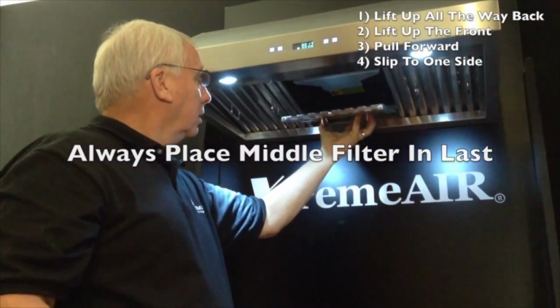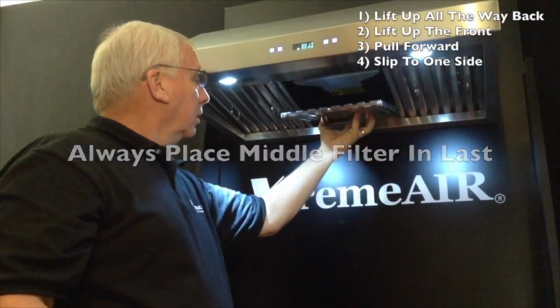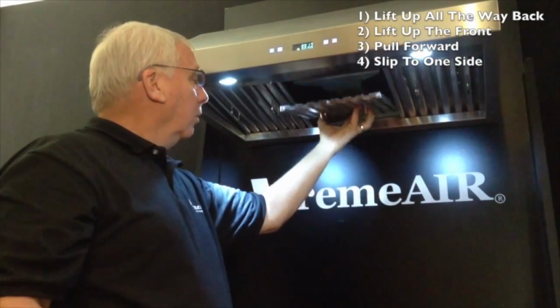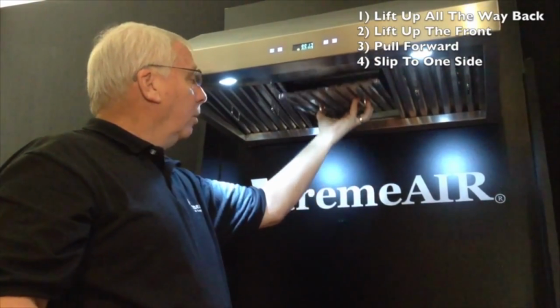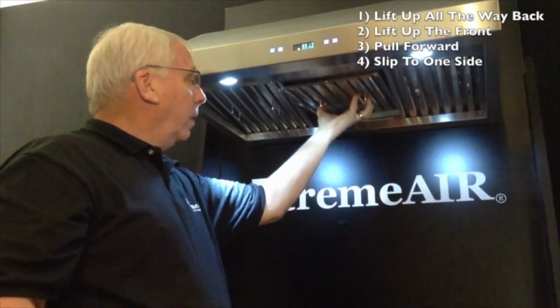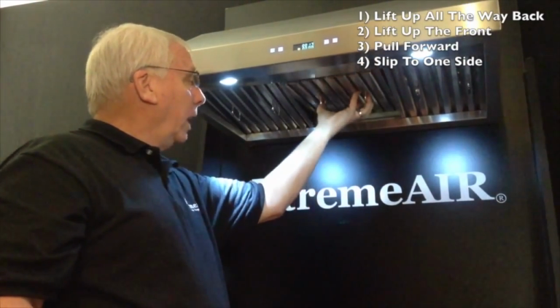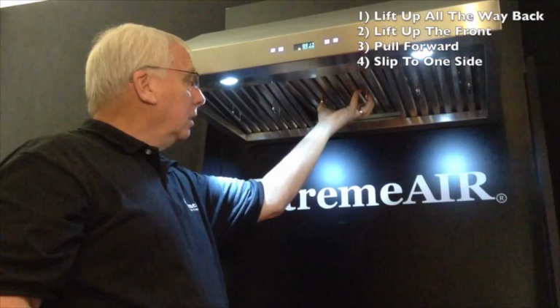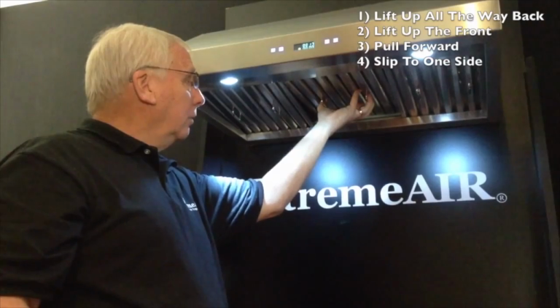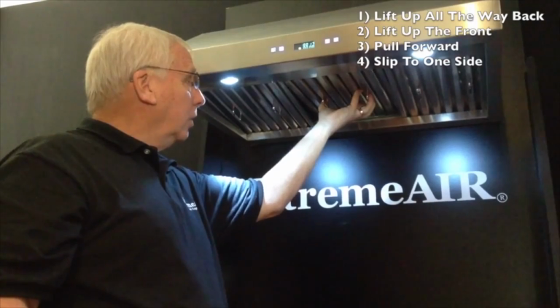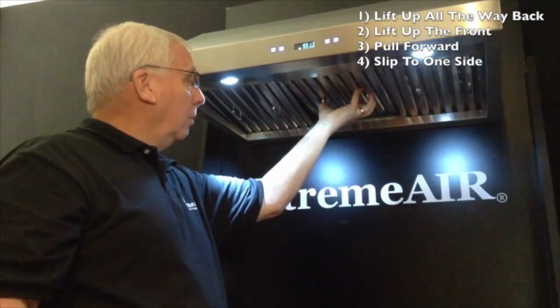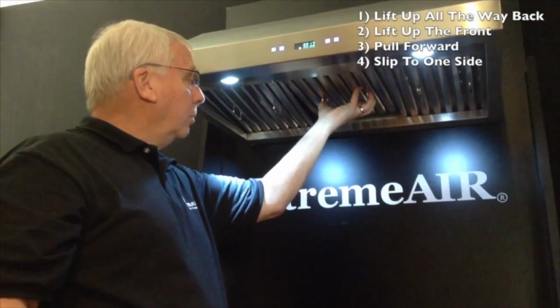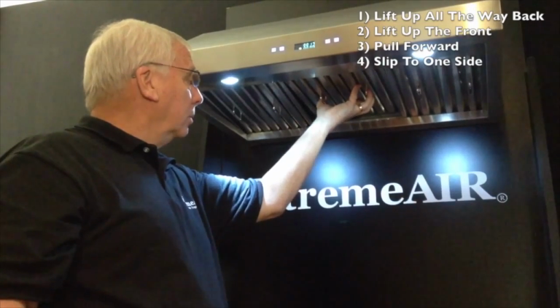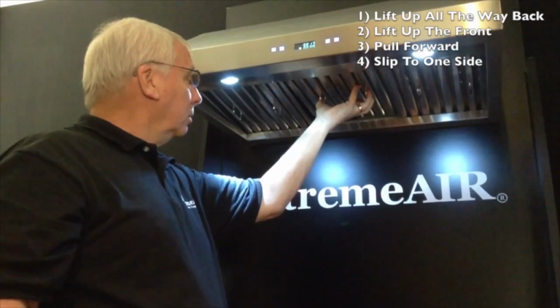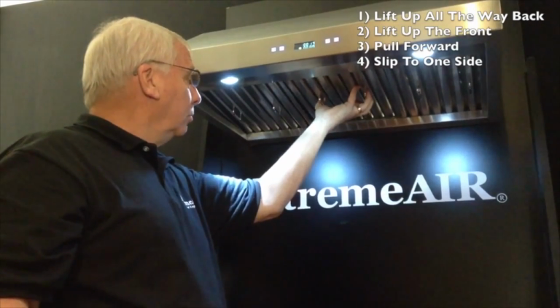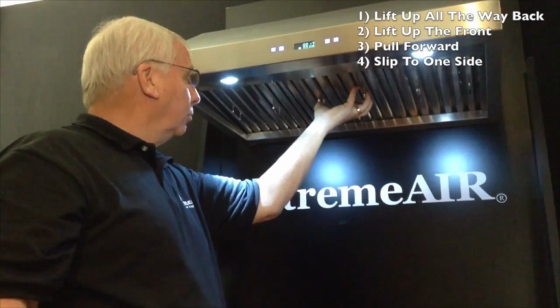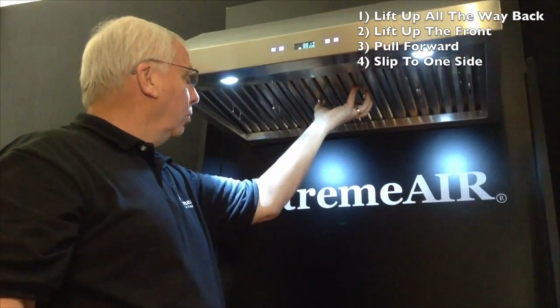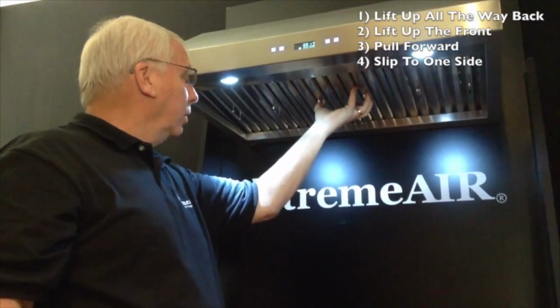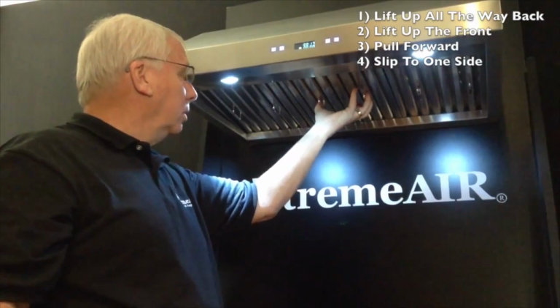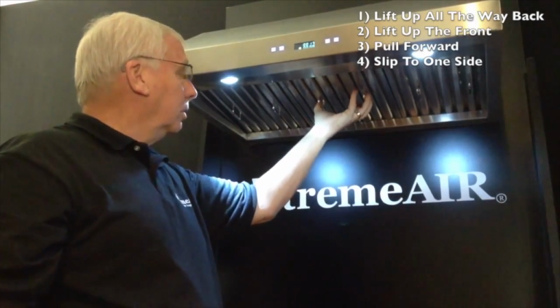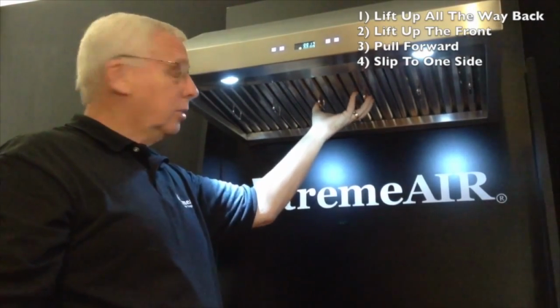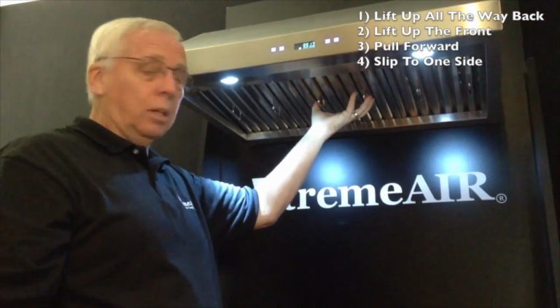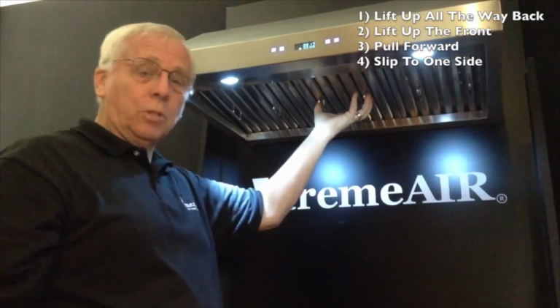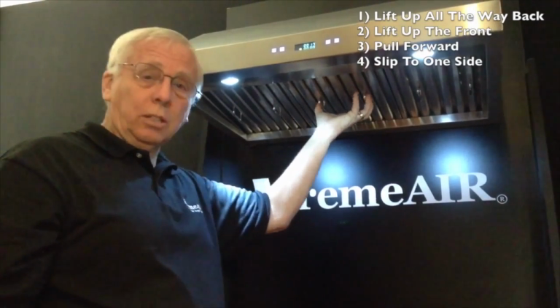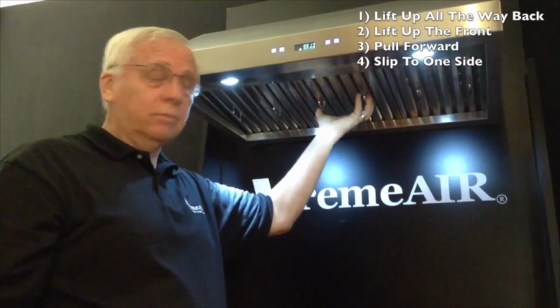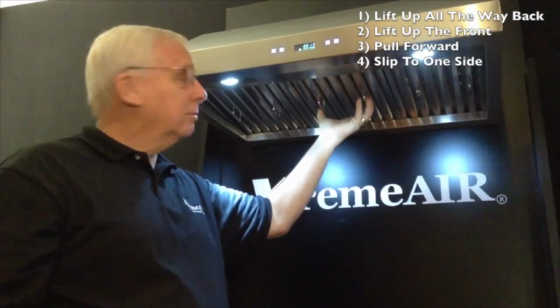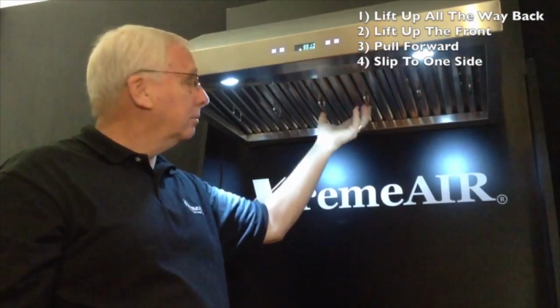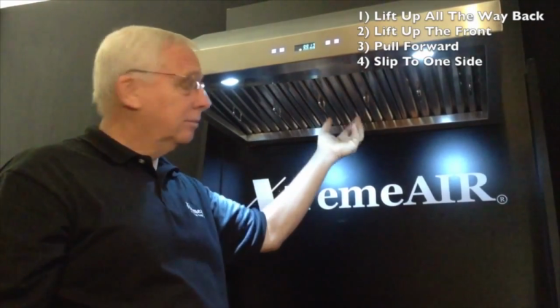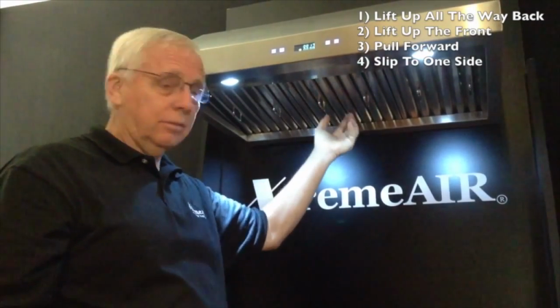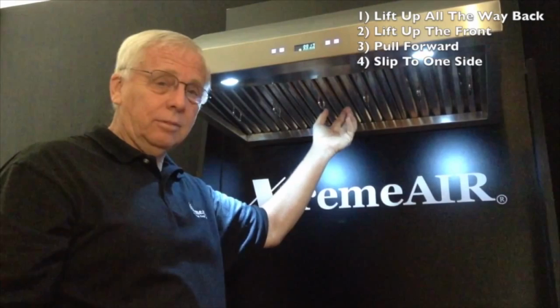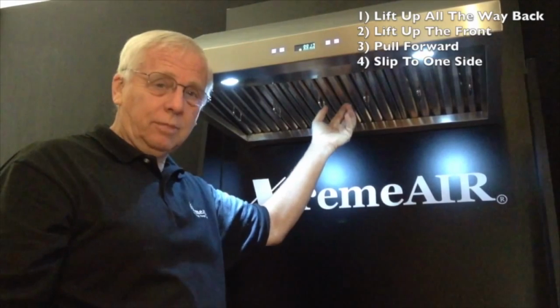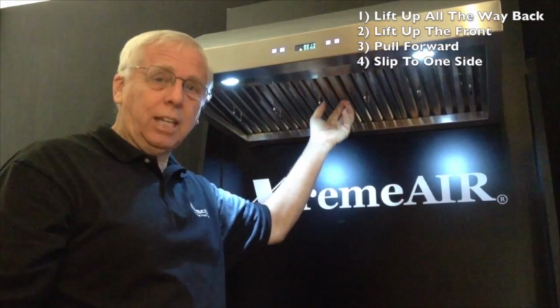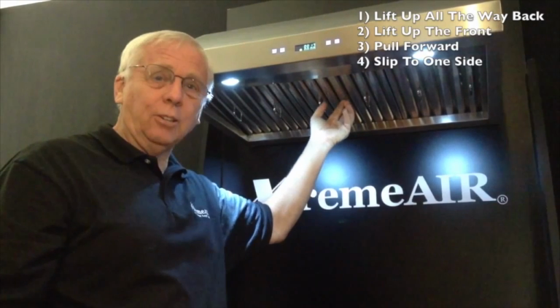All the way back, lift up, pull forward, and it slips in. Thank you.